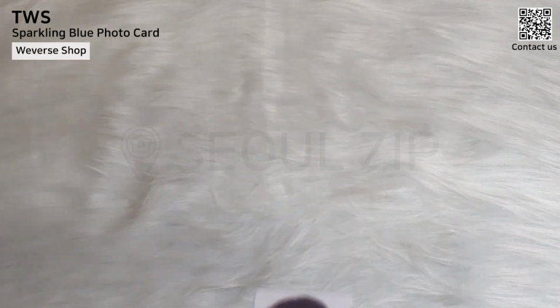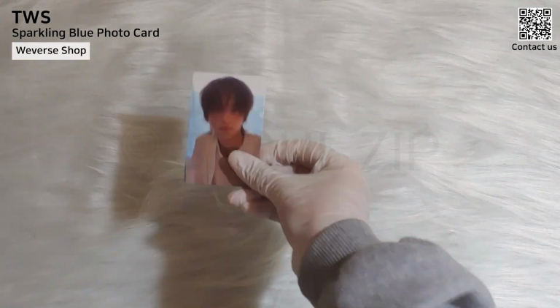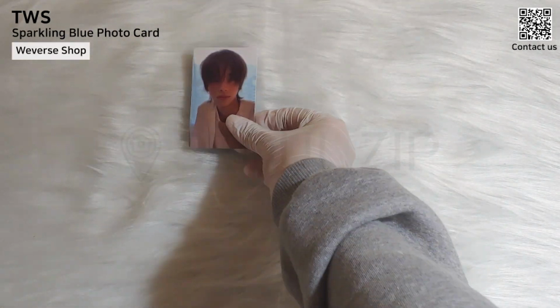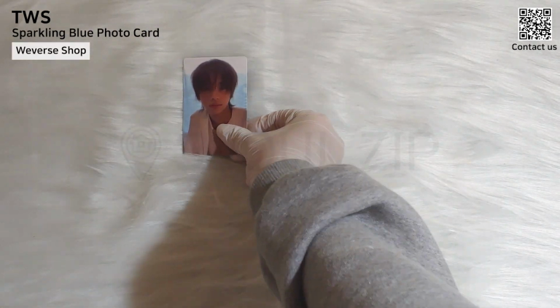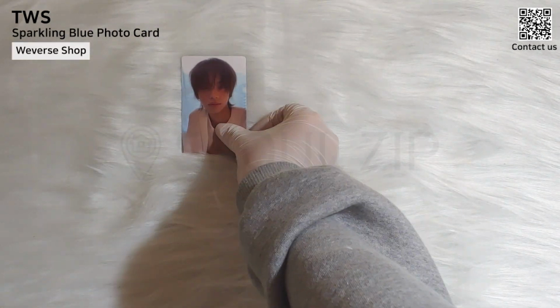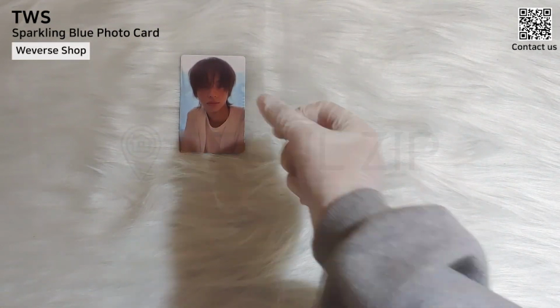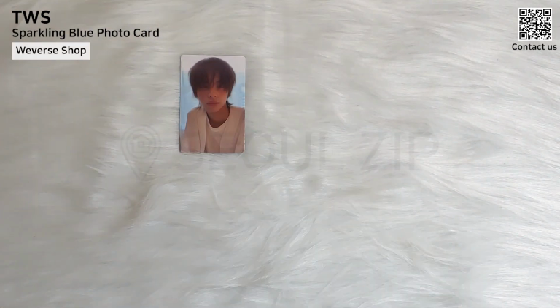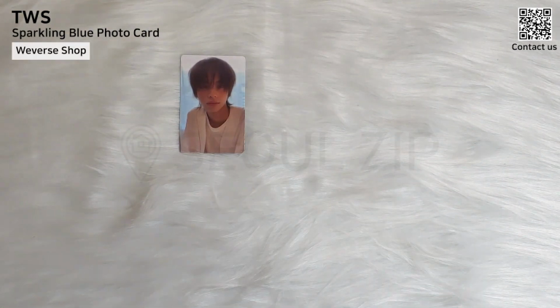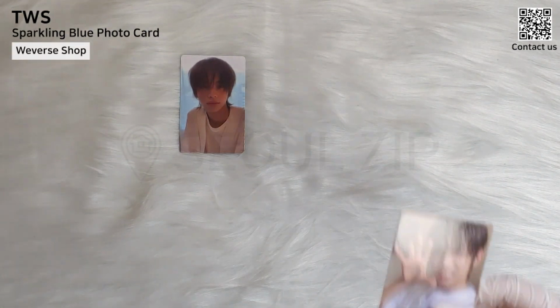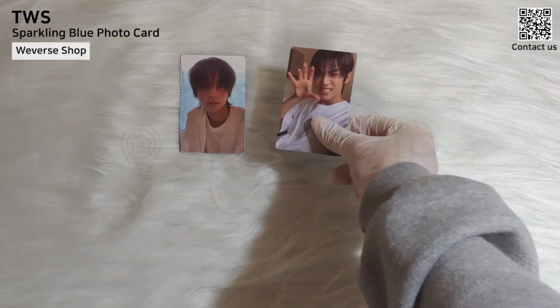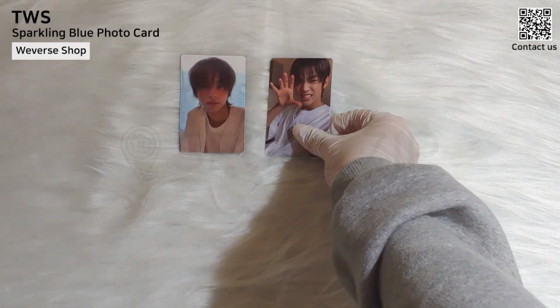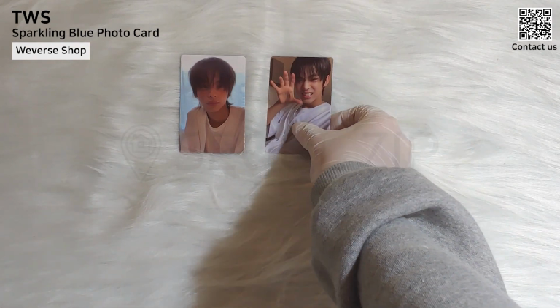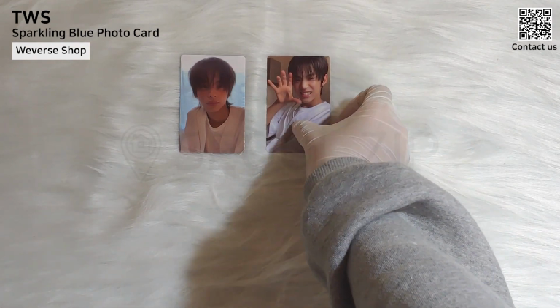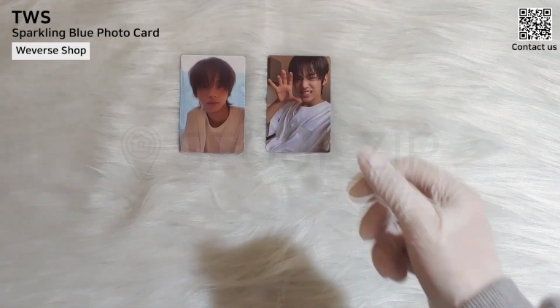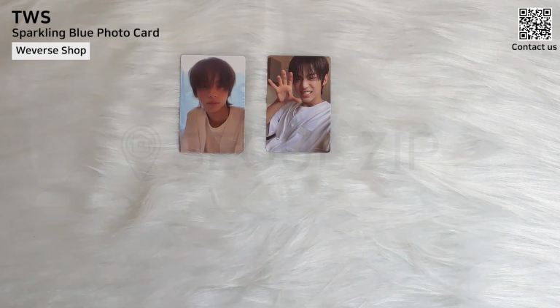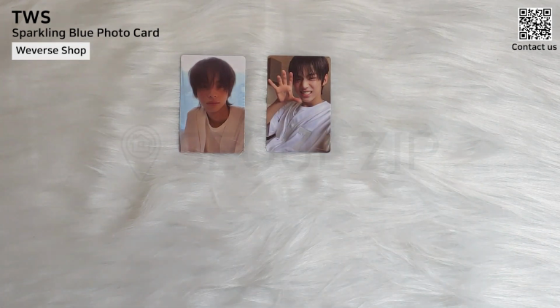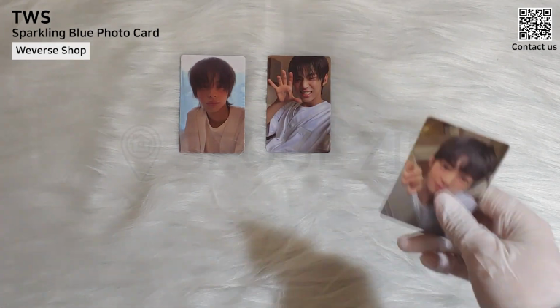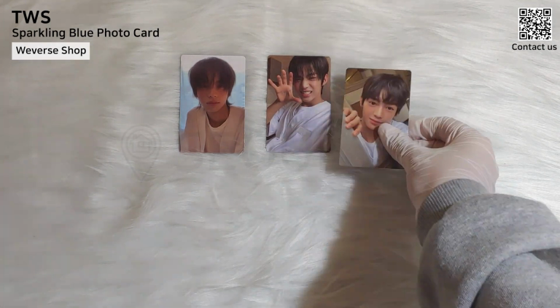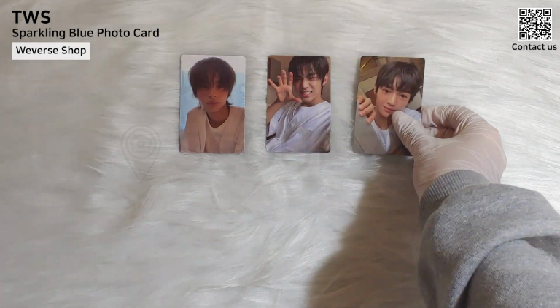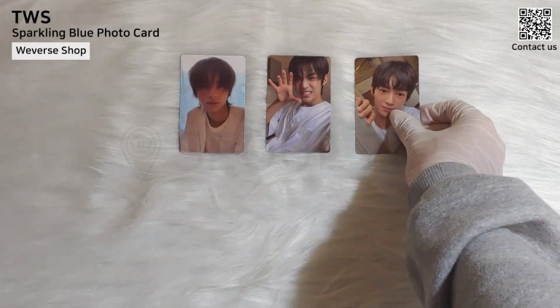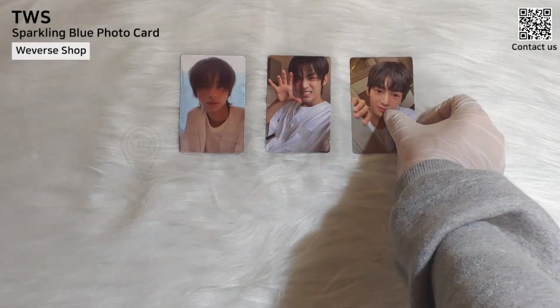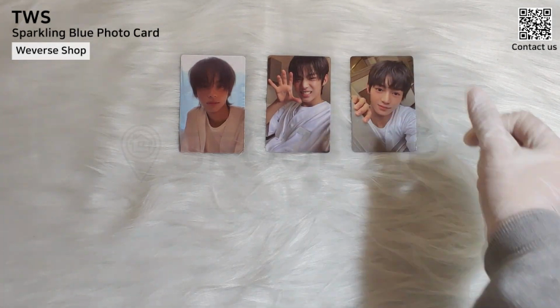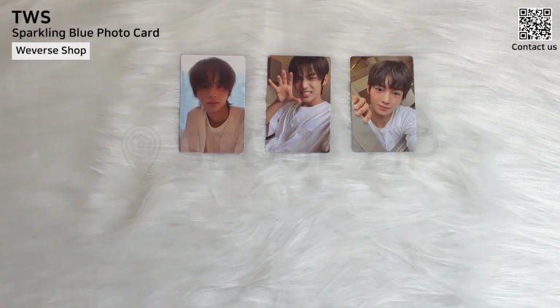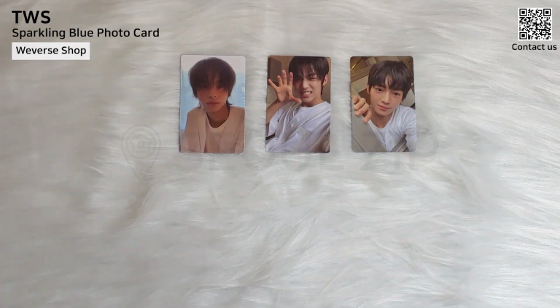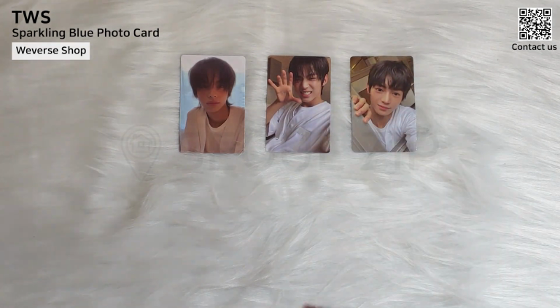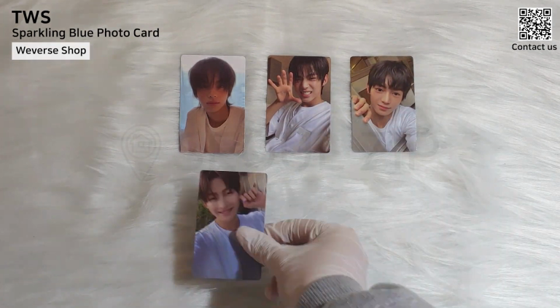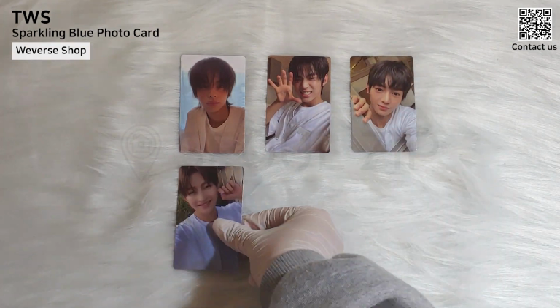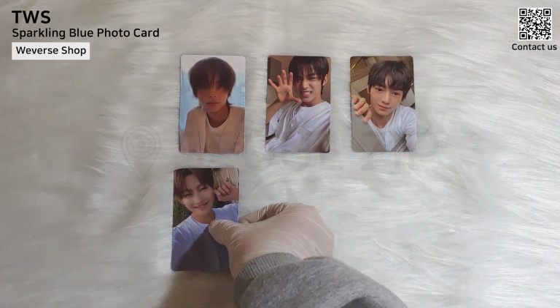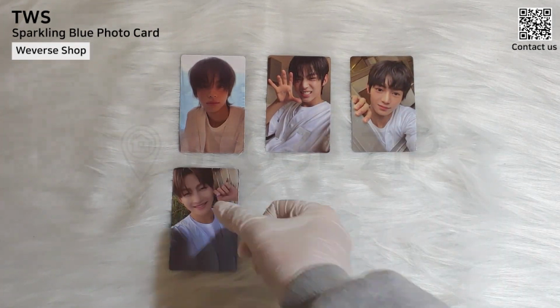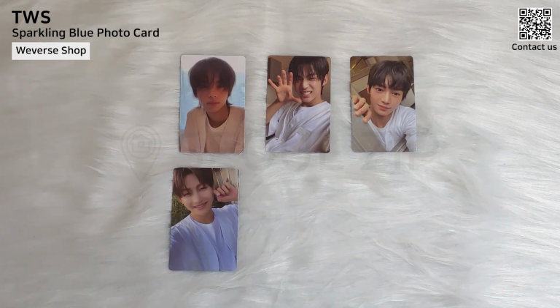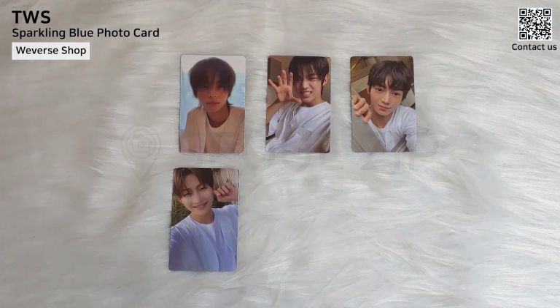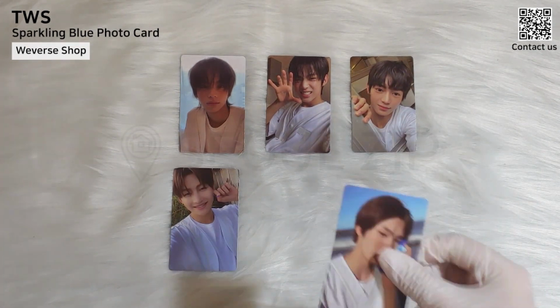This is the Weverse Shop P.O.B. This was their first release of many cute photo cards.